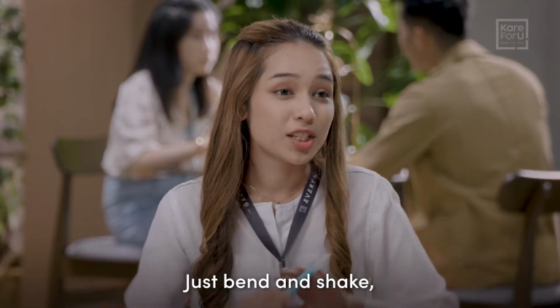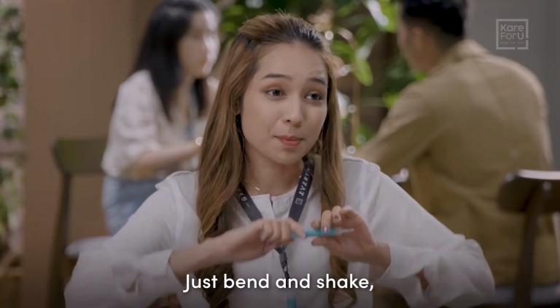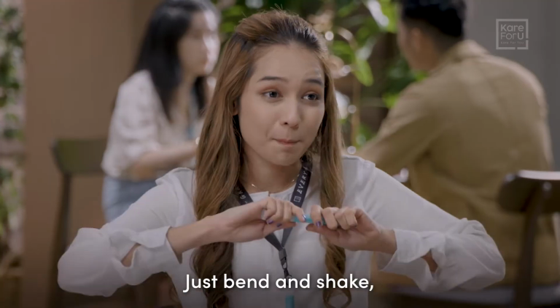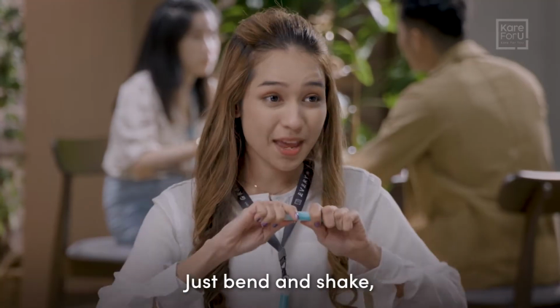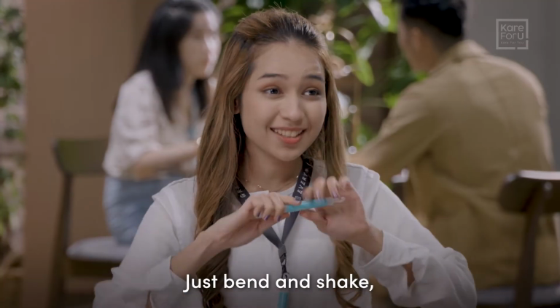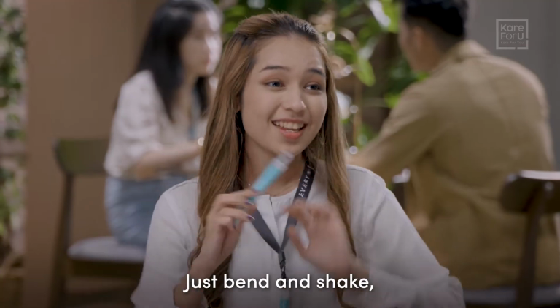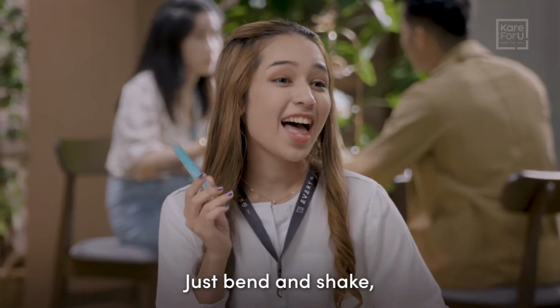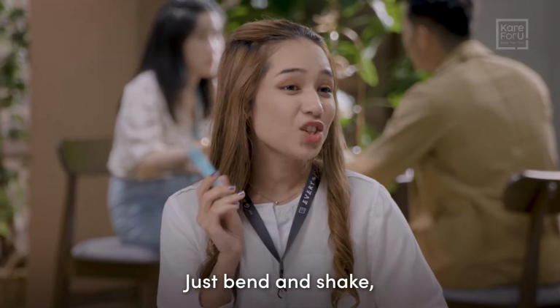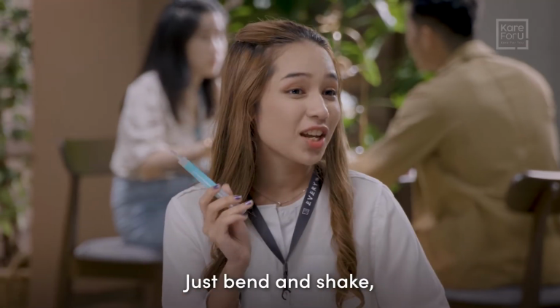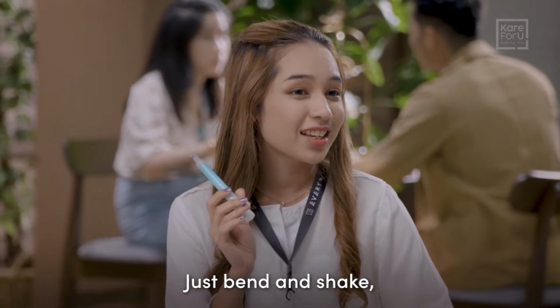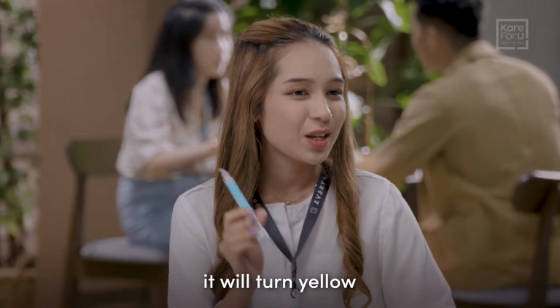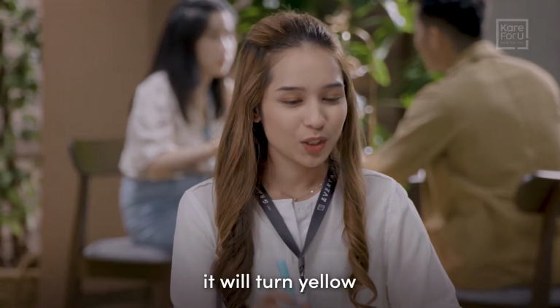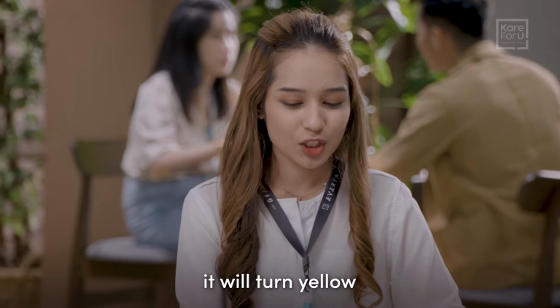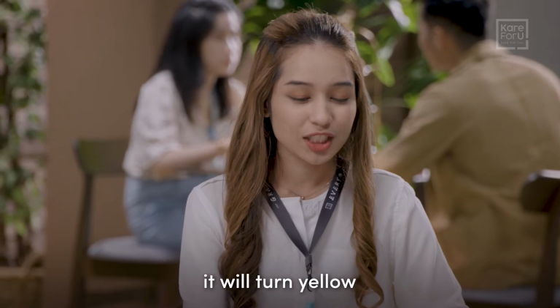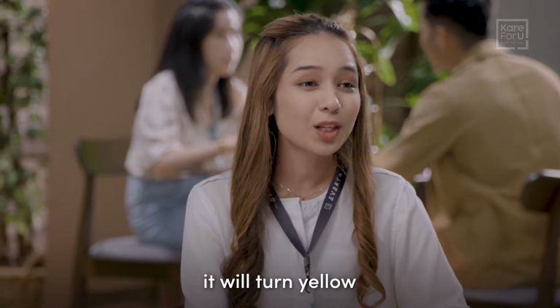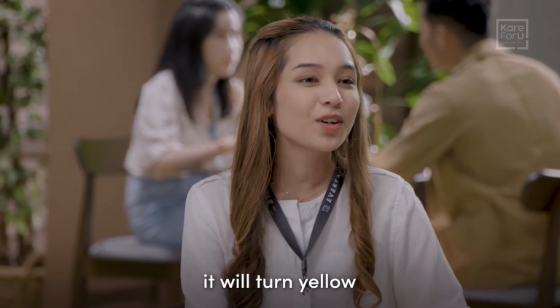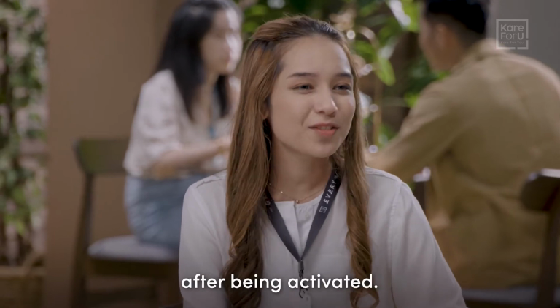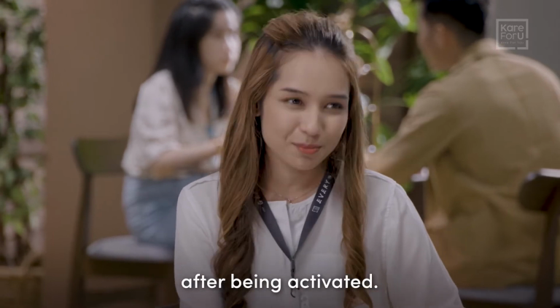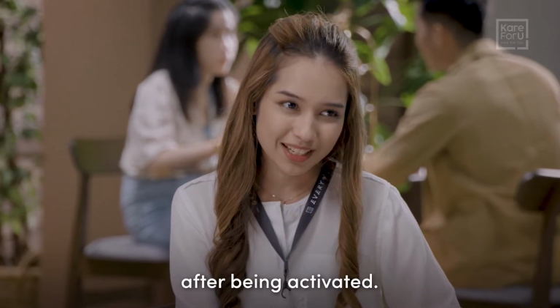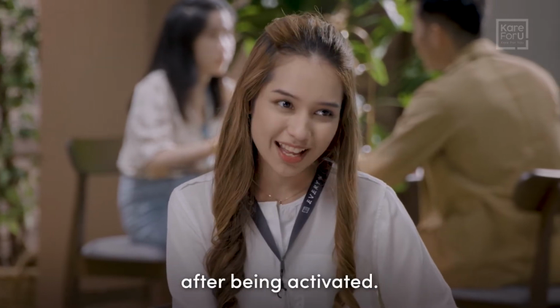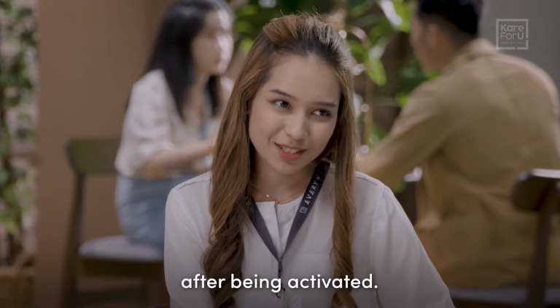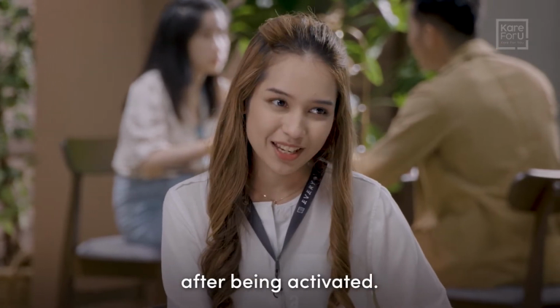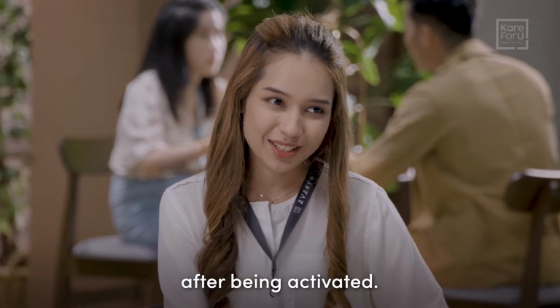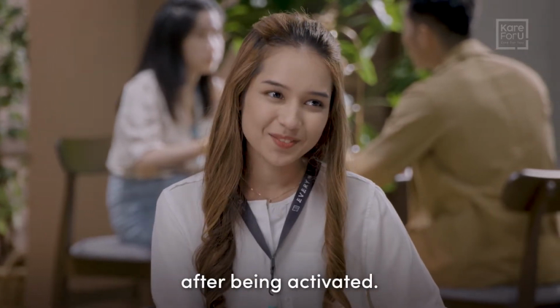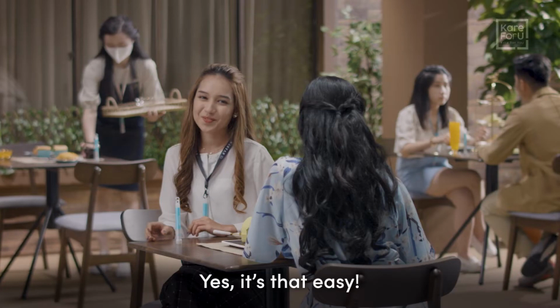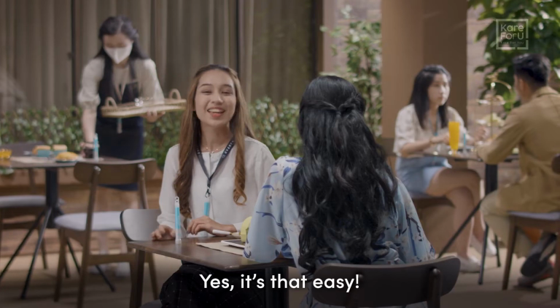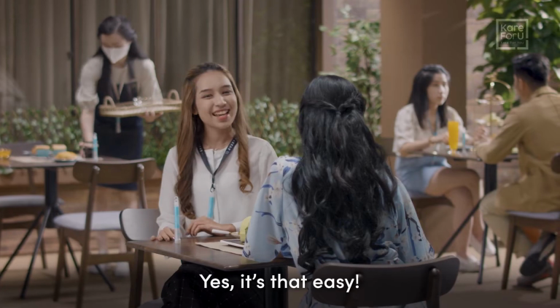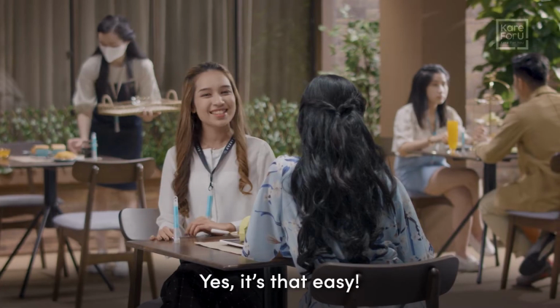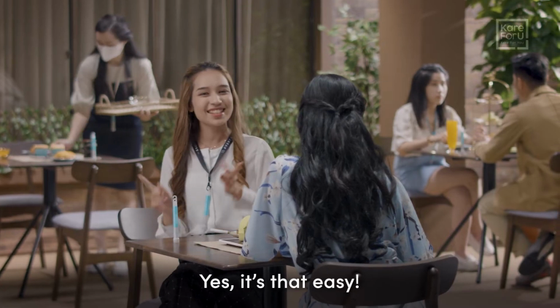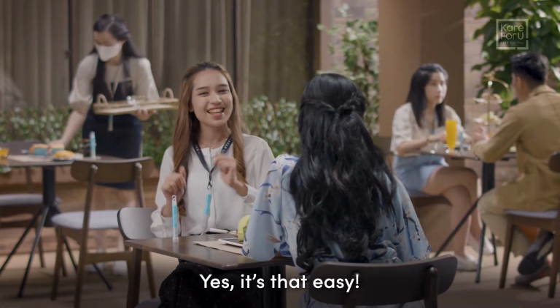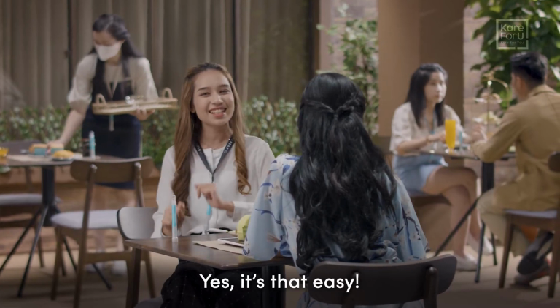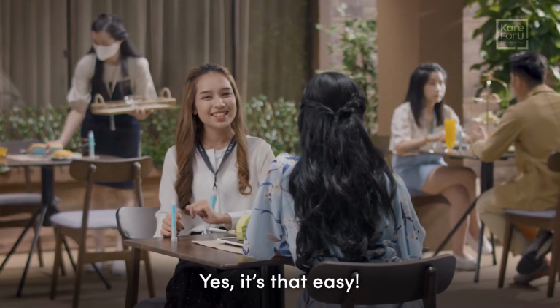Just bend and shake — it will turn yellow after being activated. Yes, it's that easy.